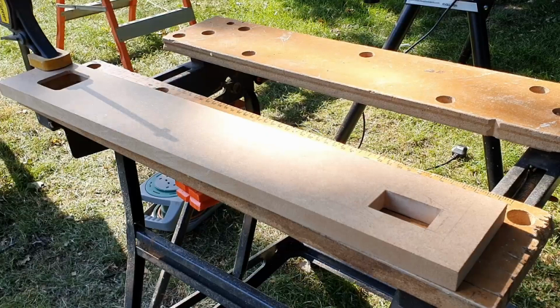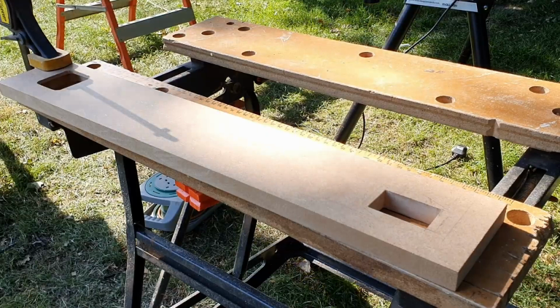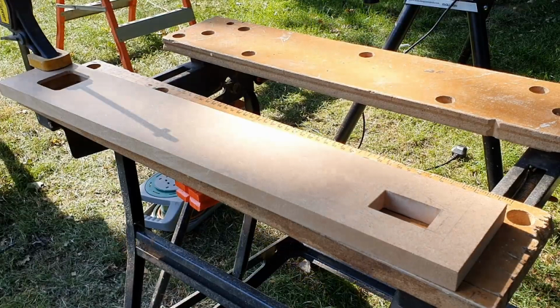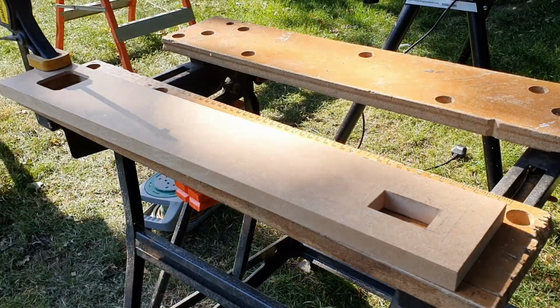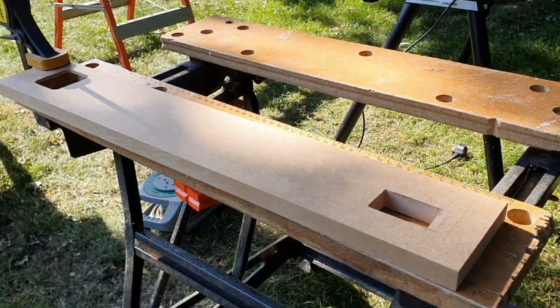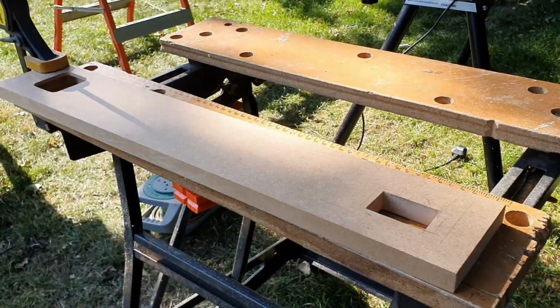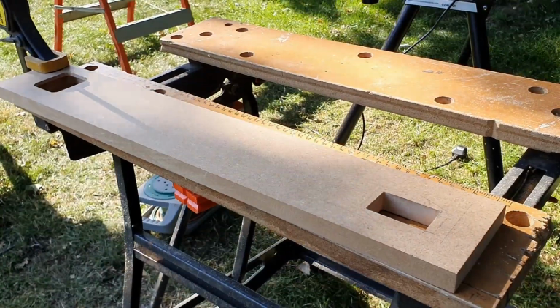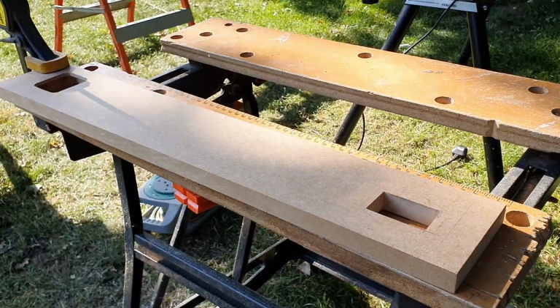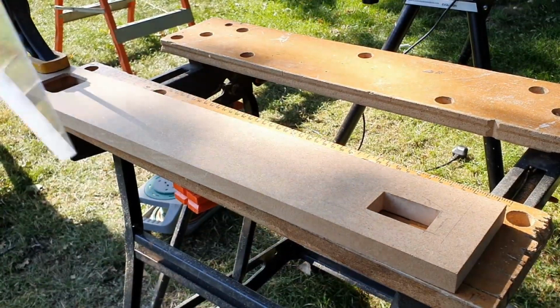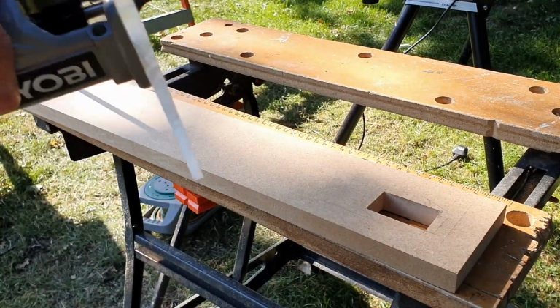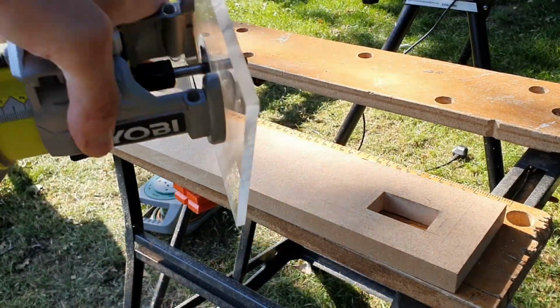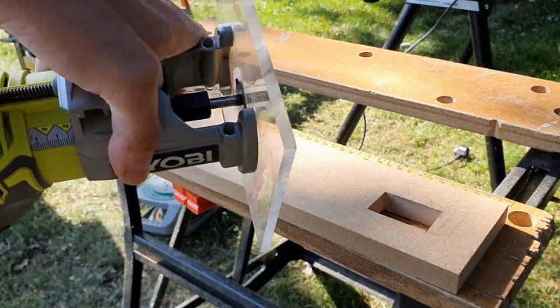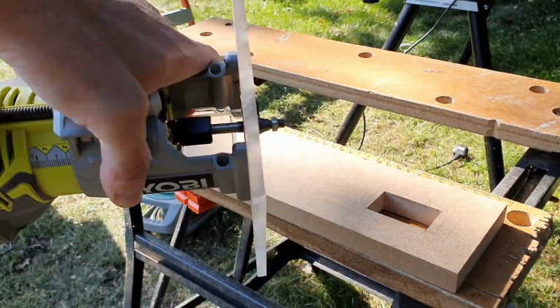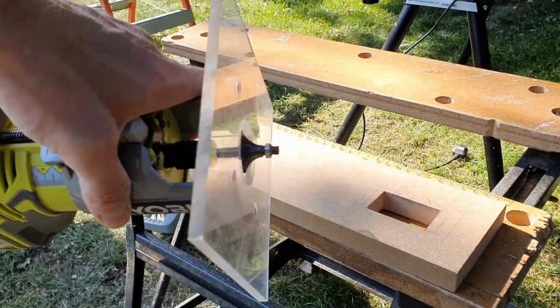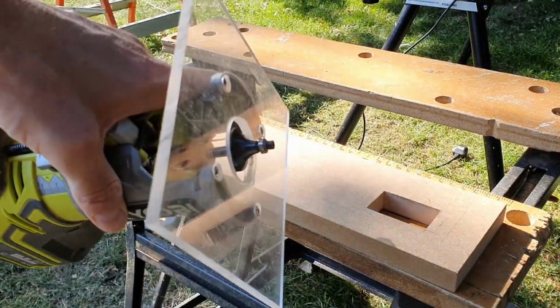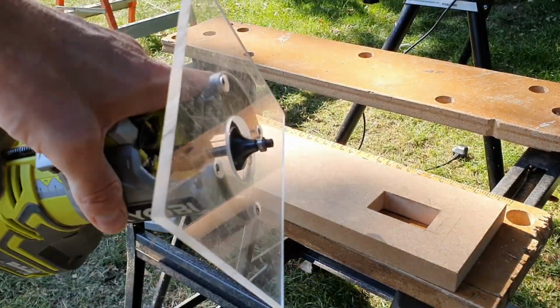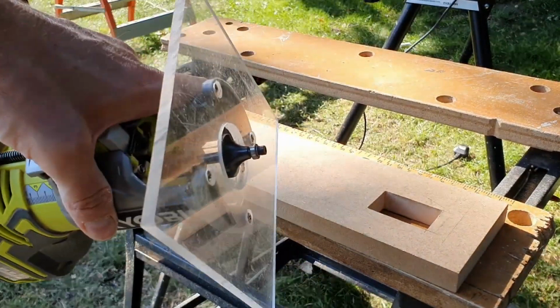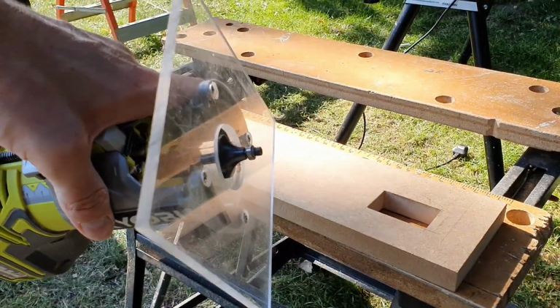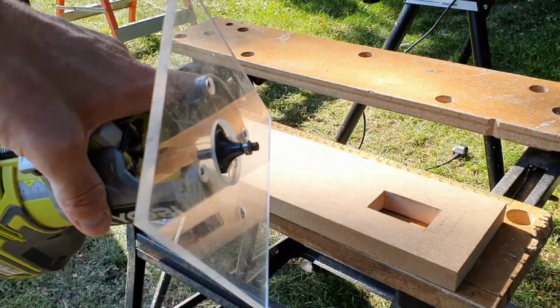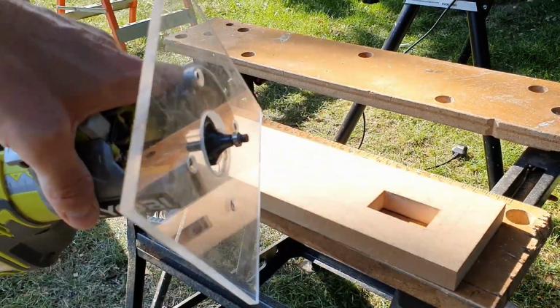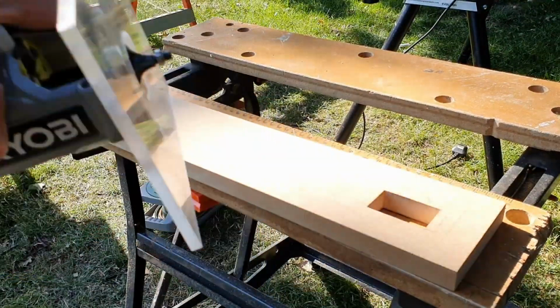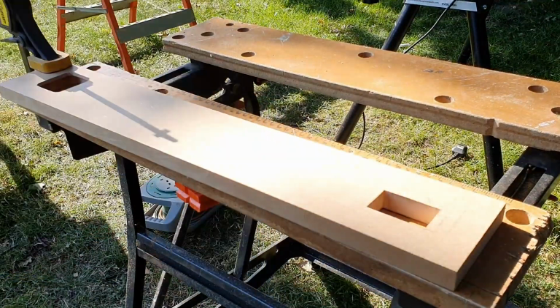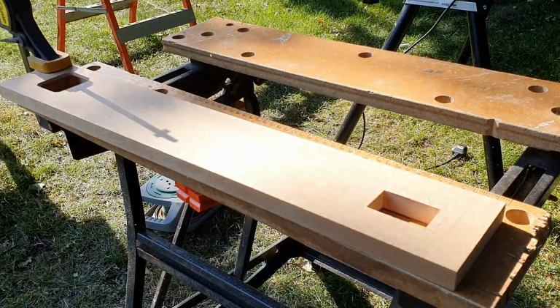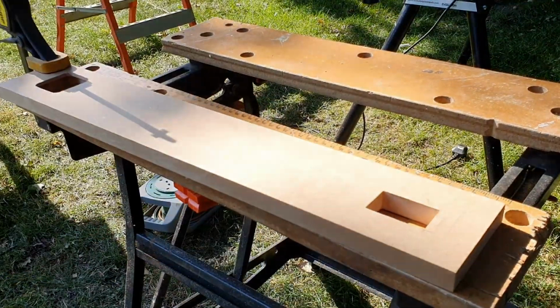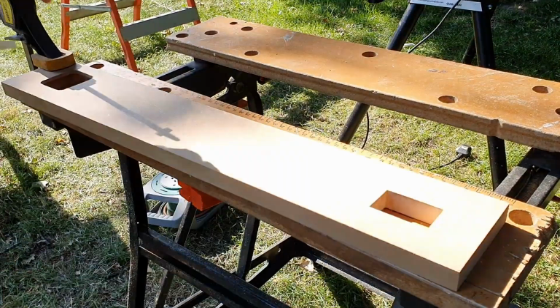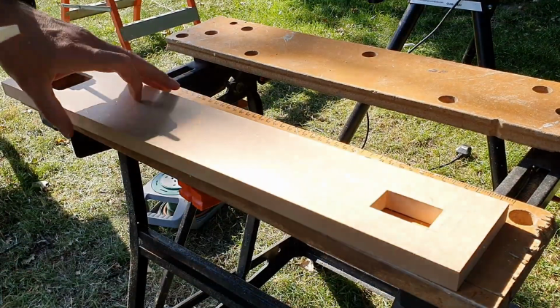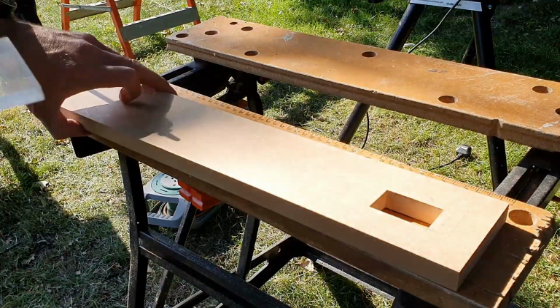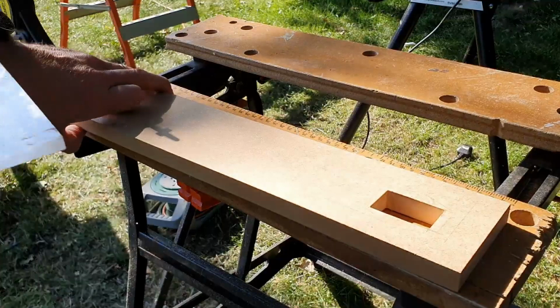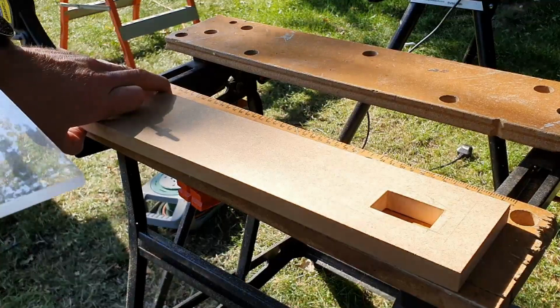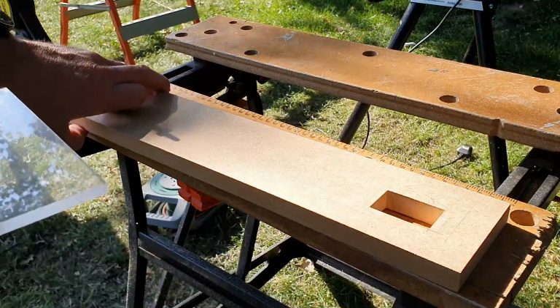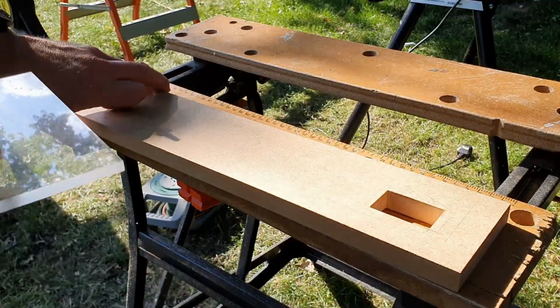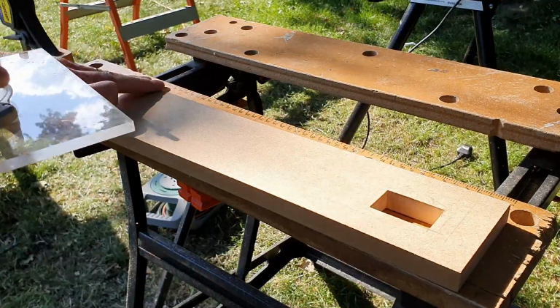This is the new back bottom panel. This needs to be rounded over to match the profile of the side panel.